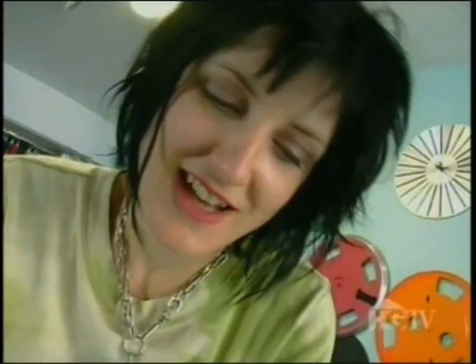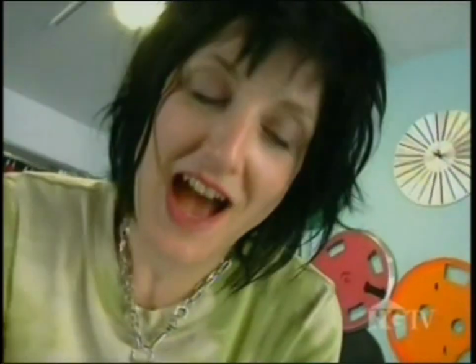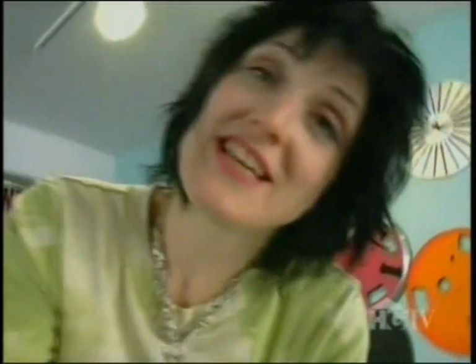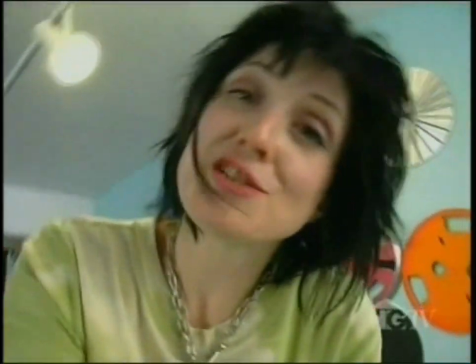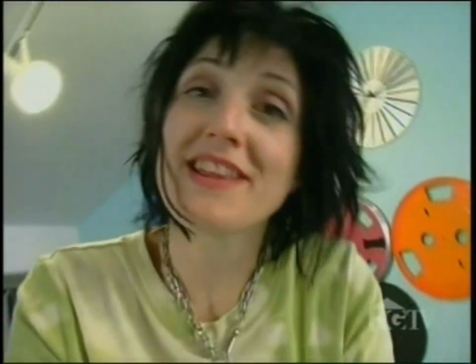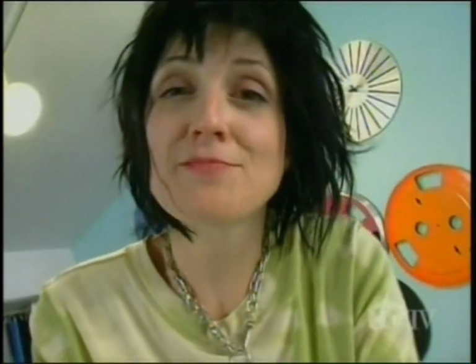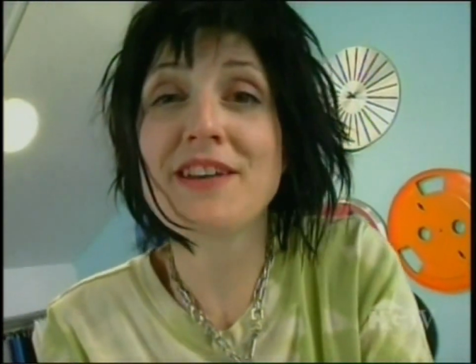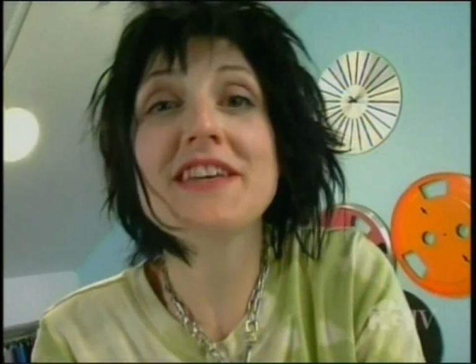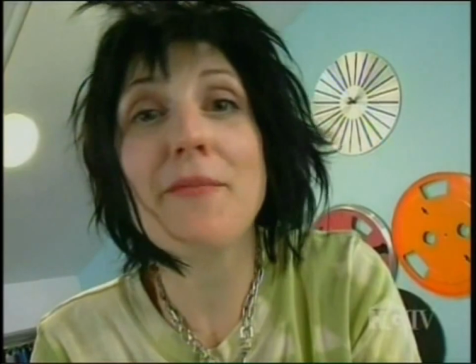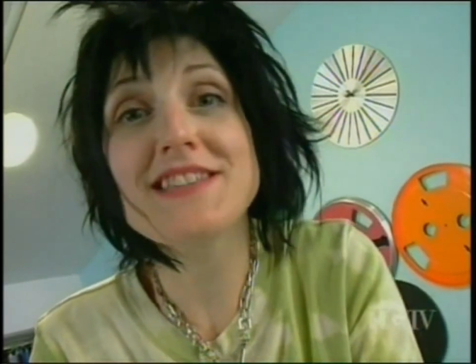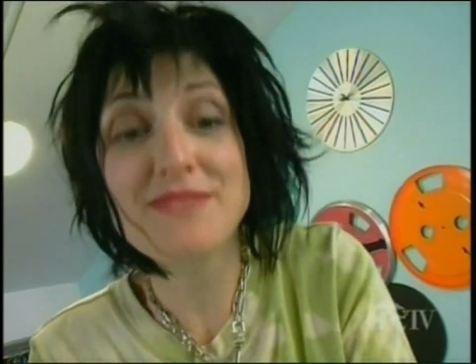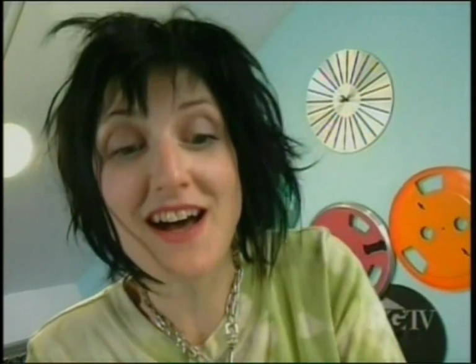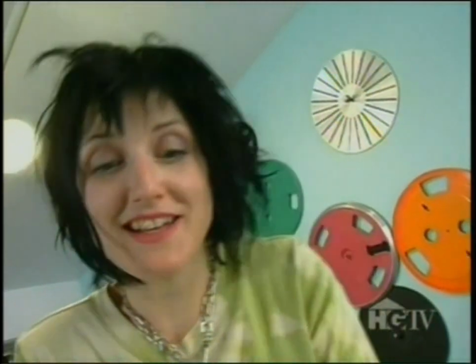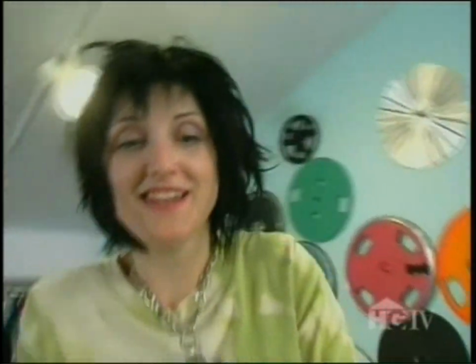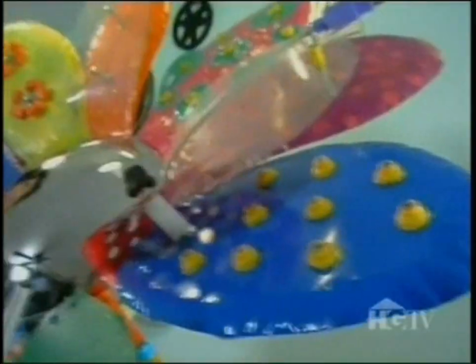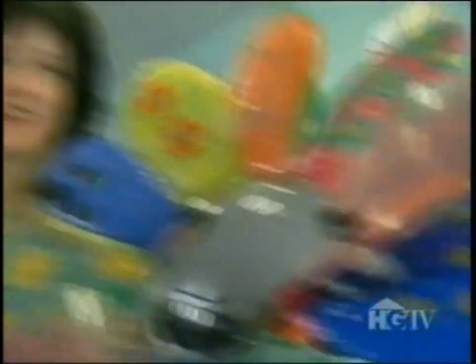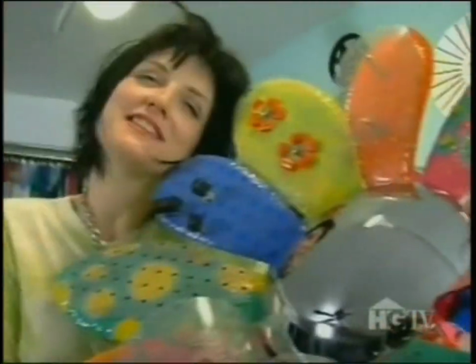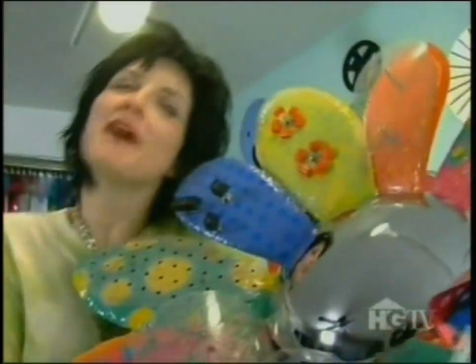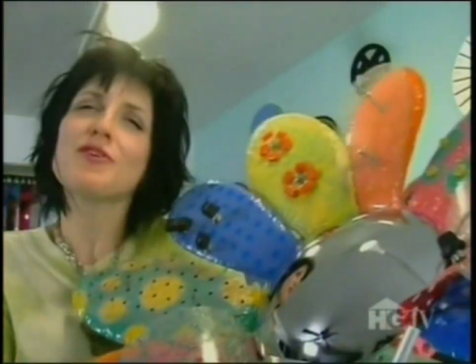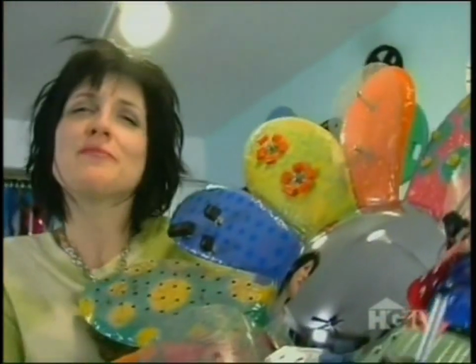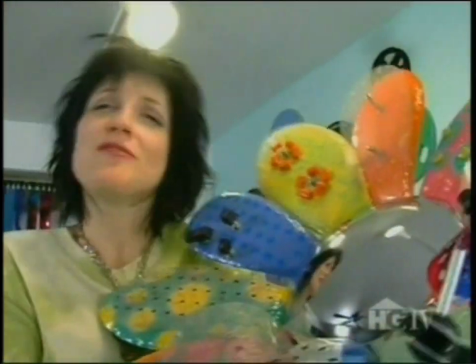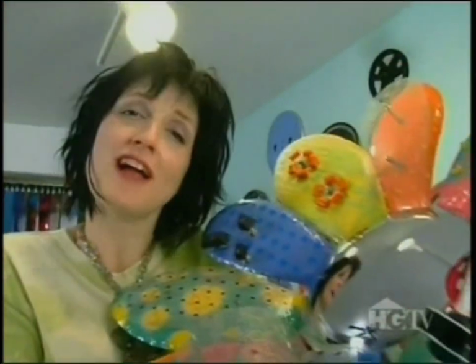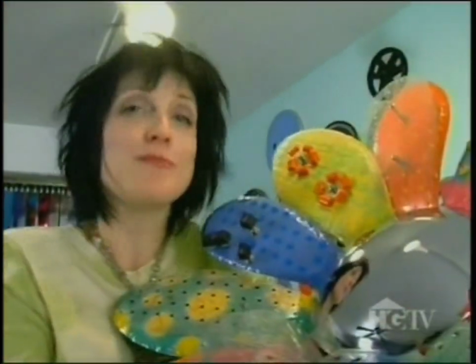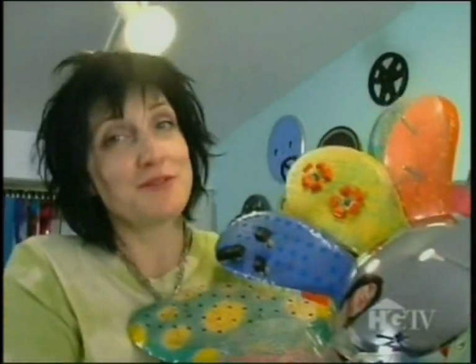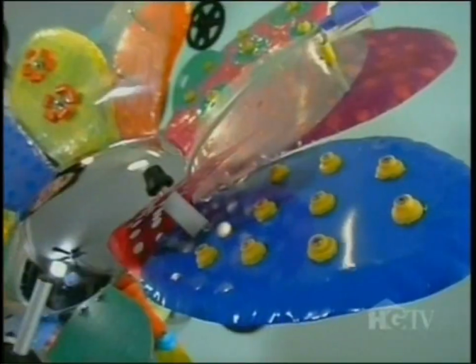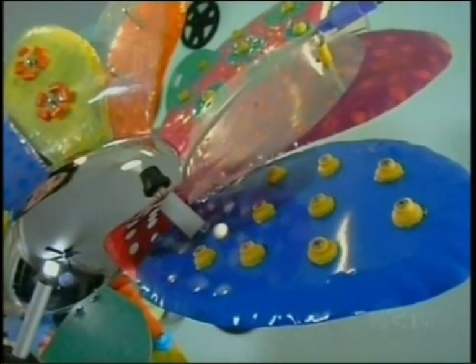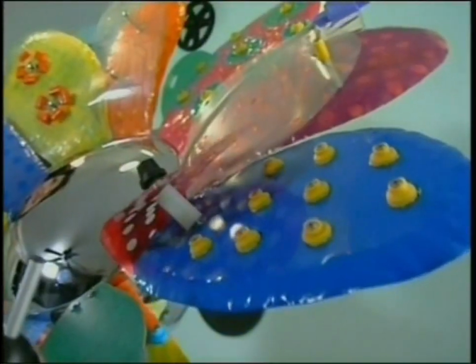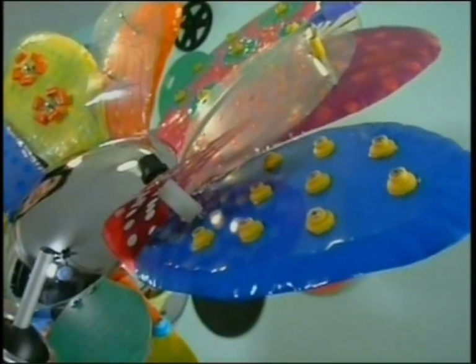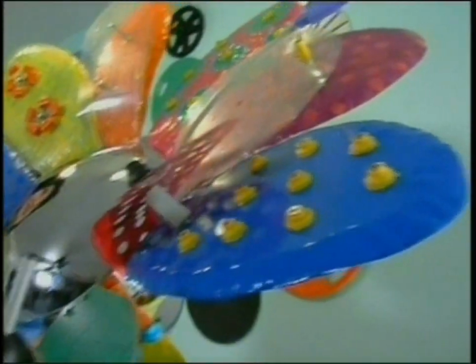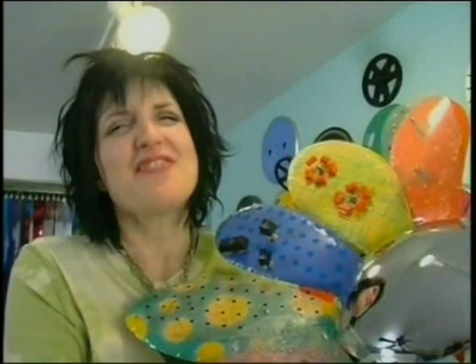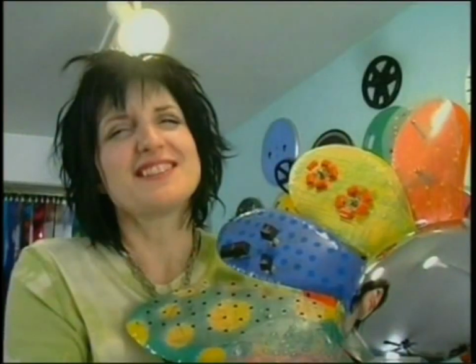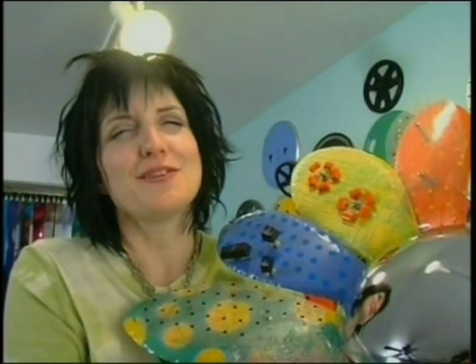I've attached my last petal, and that means I'm done. Isn't my groovy metal flower beautiful? I think so.